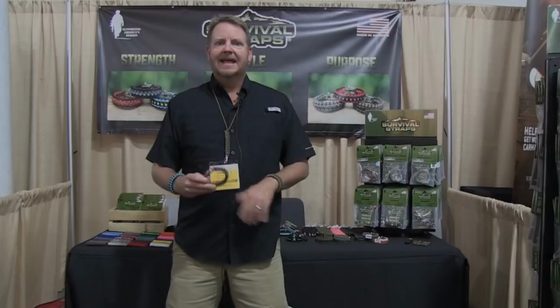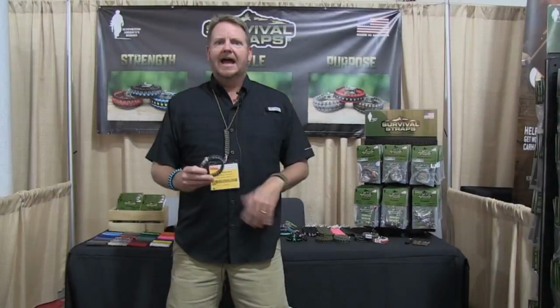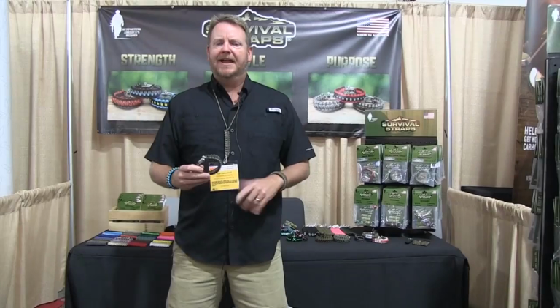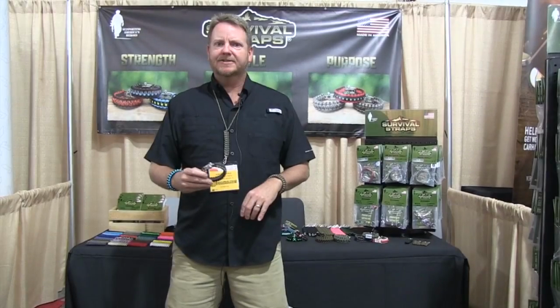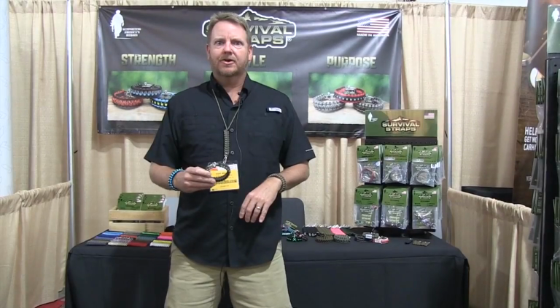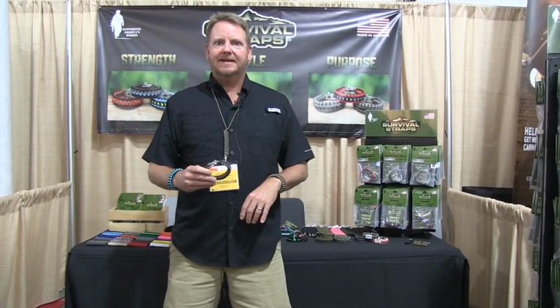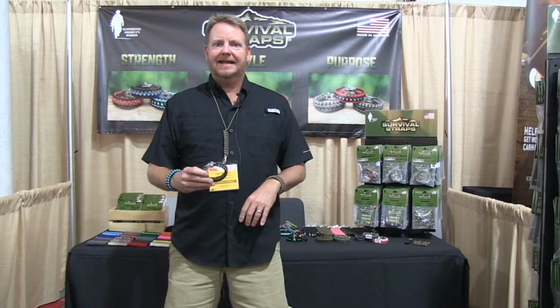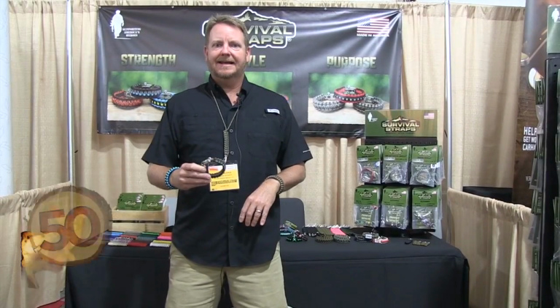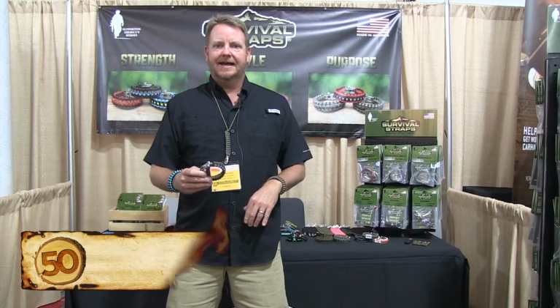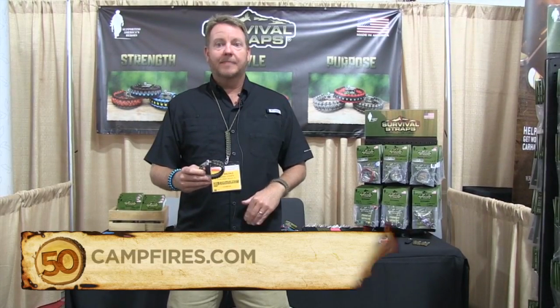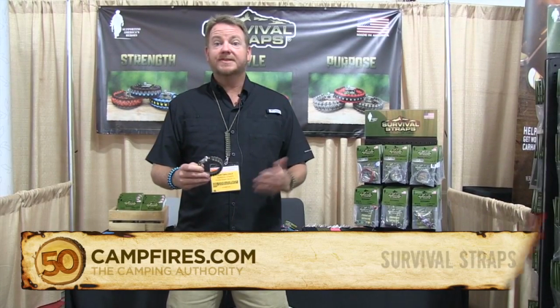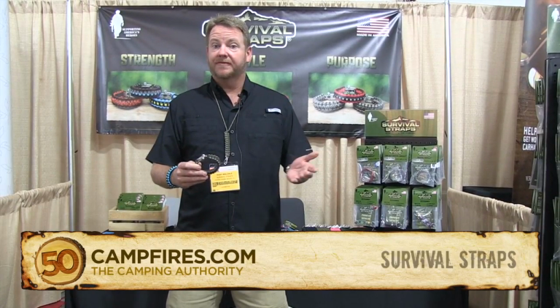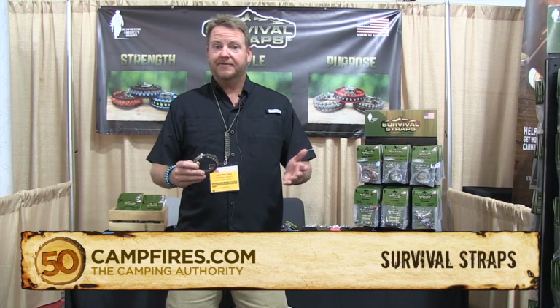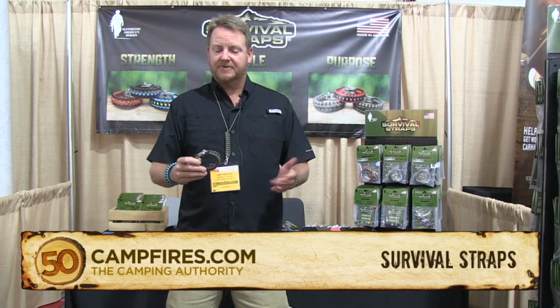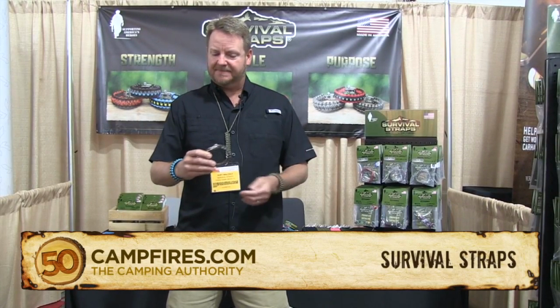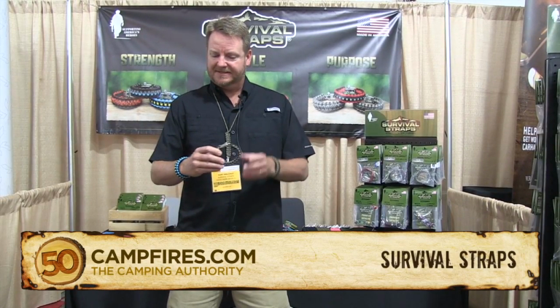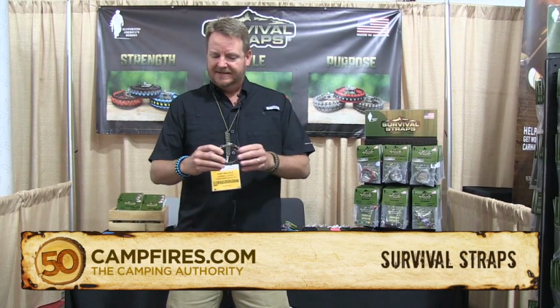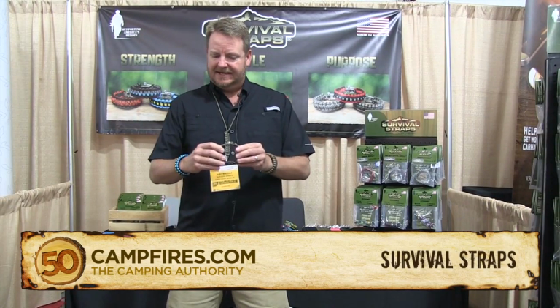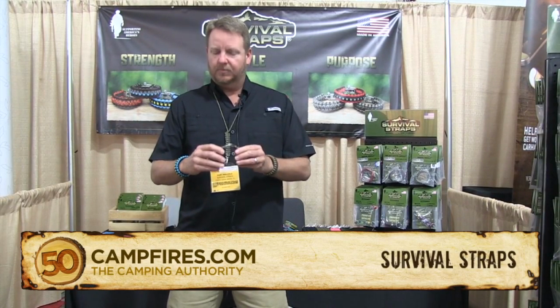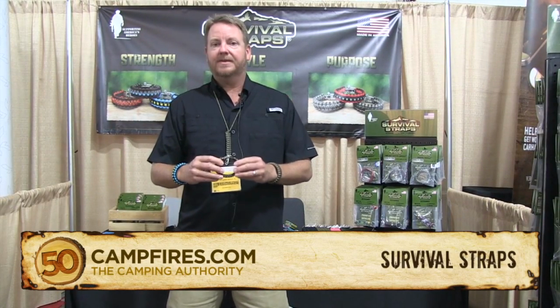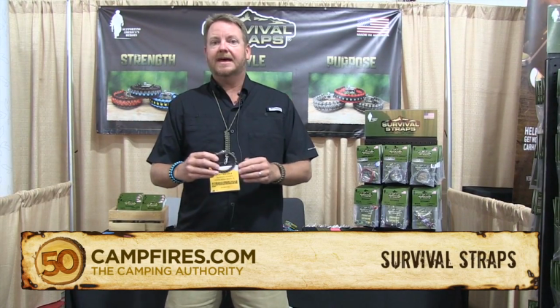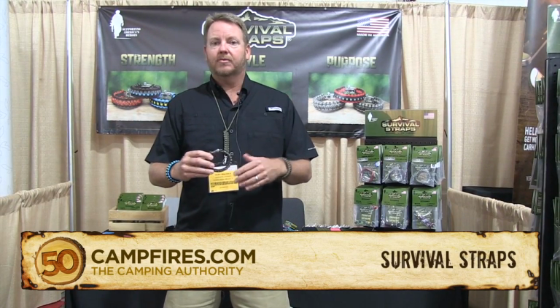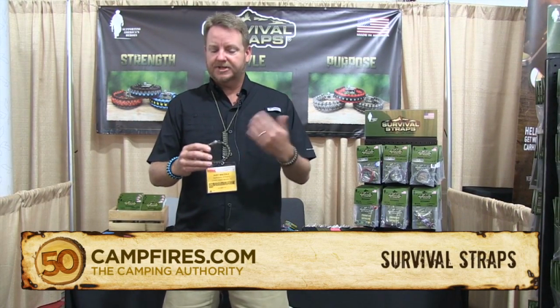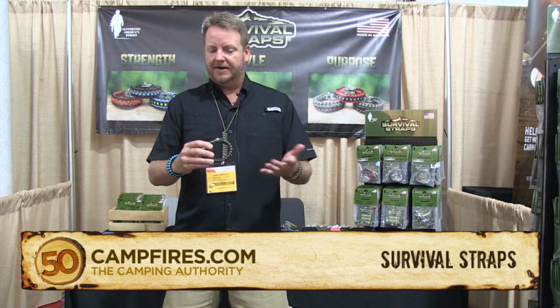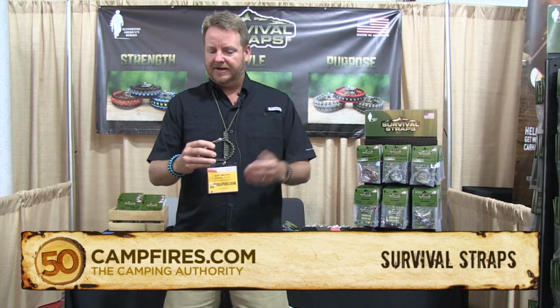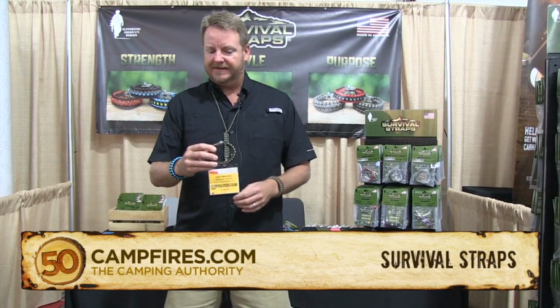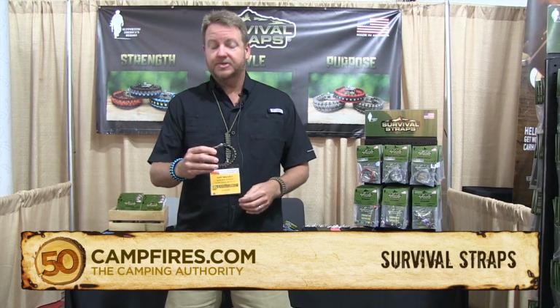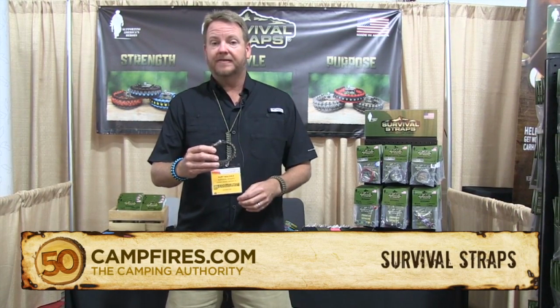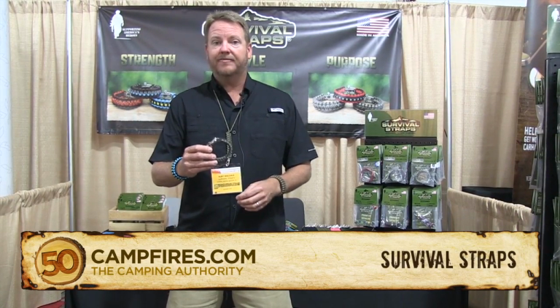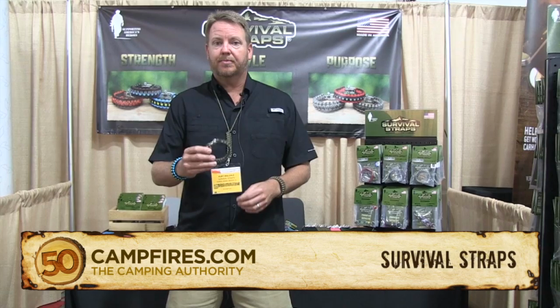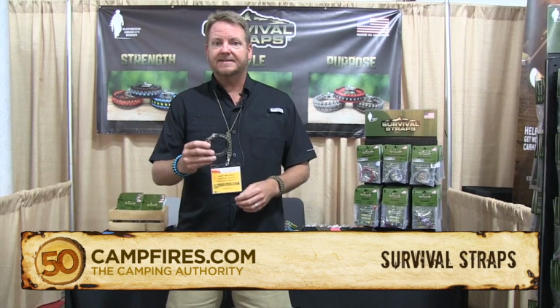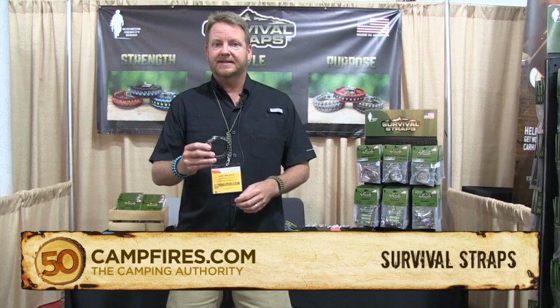Hi, my name is Kurt, and I'm with Survival Straps, and we're the originator of the Survival Bracelet.